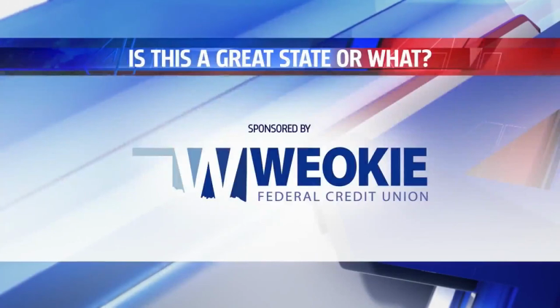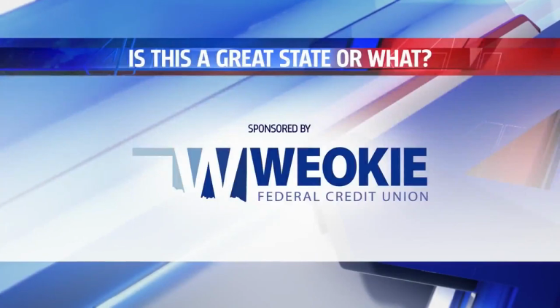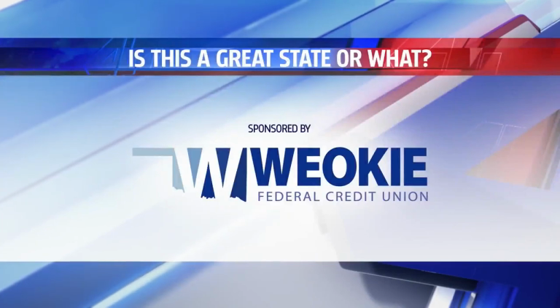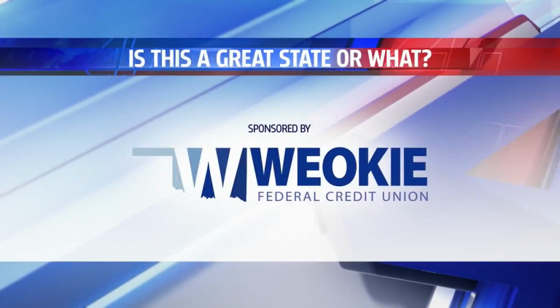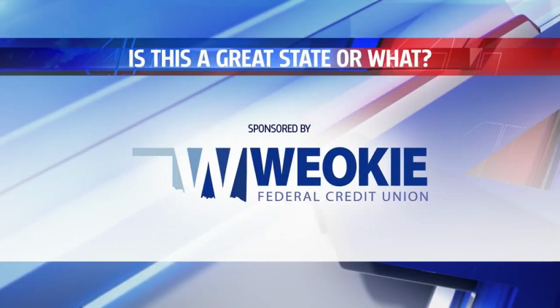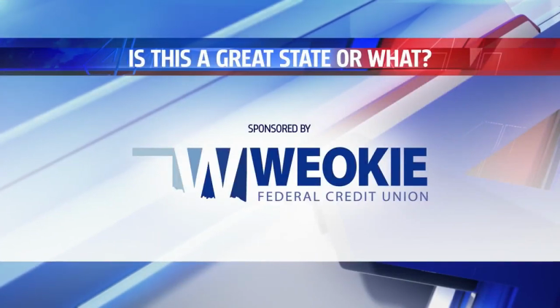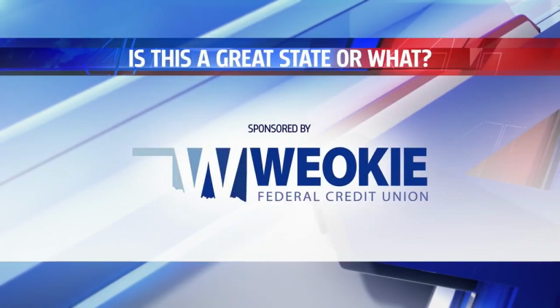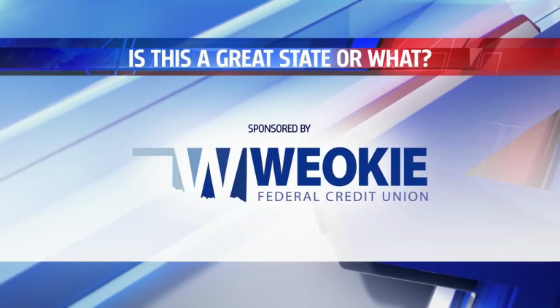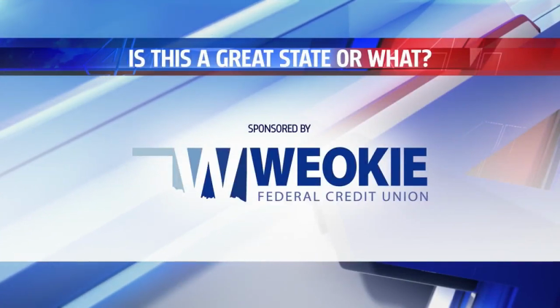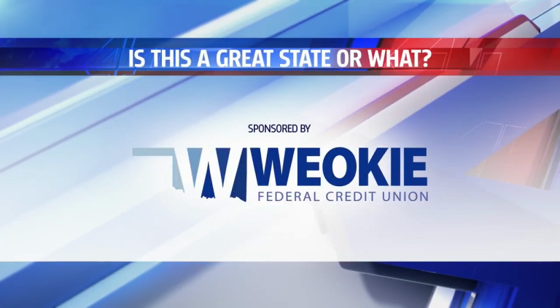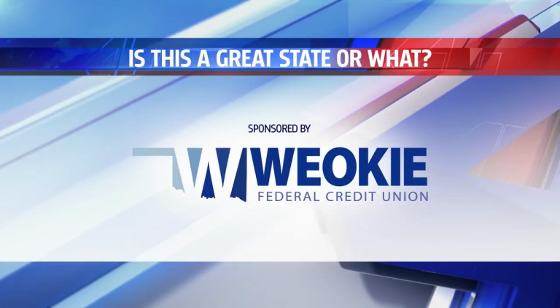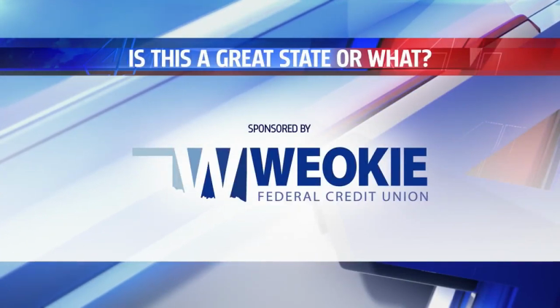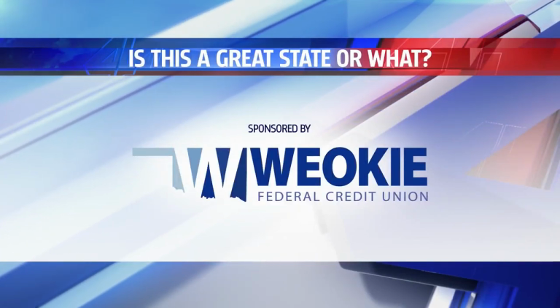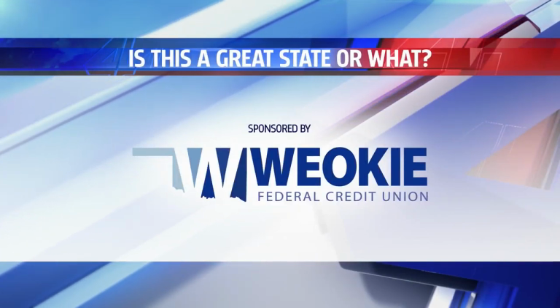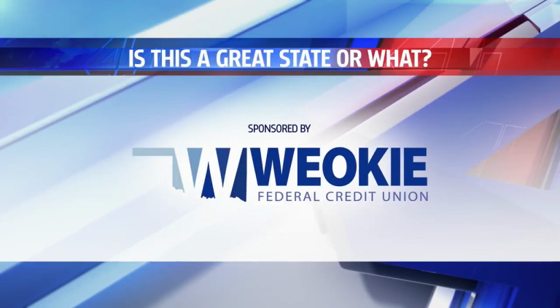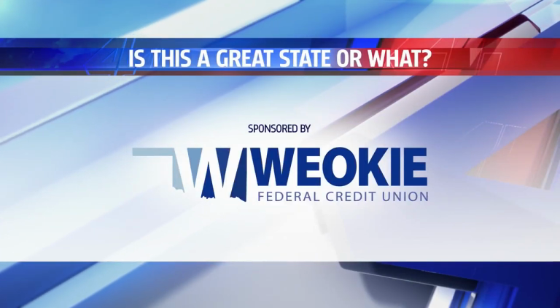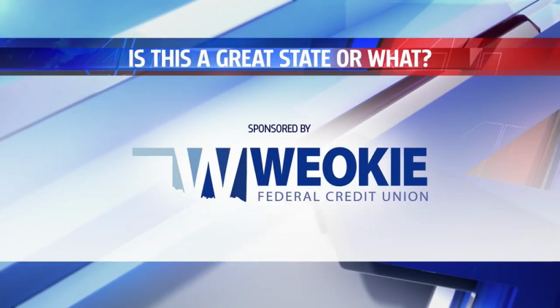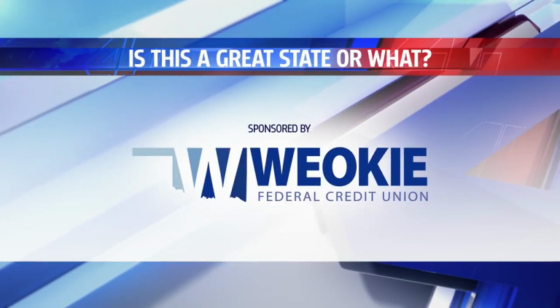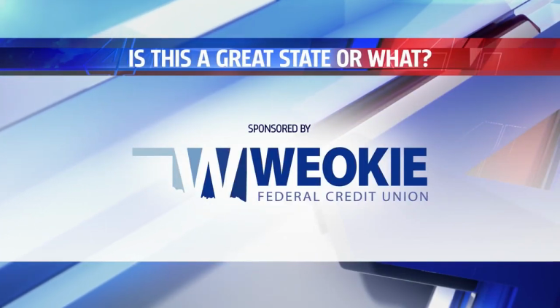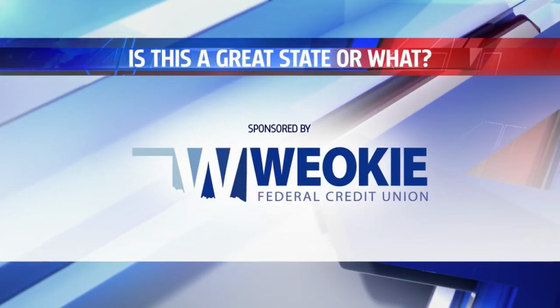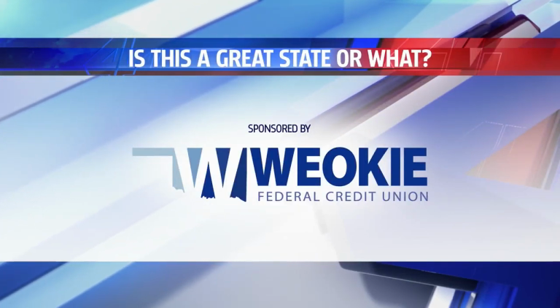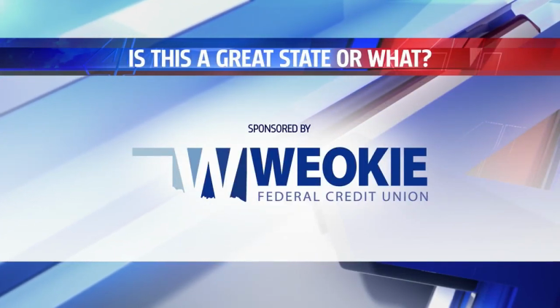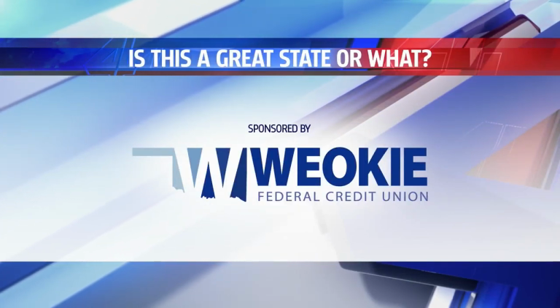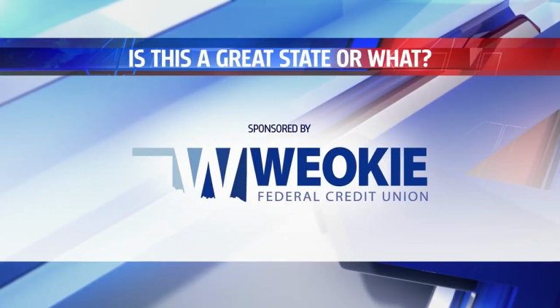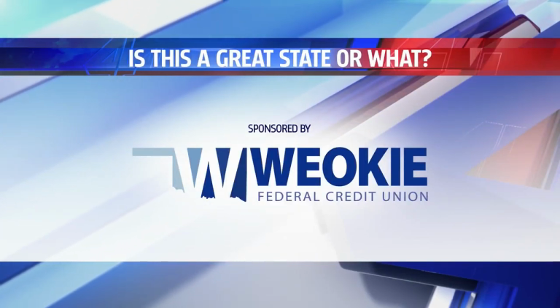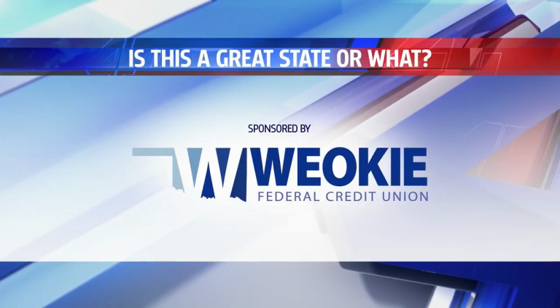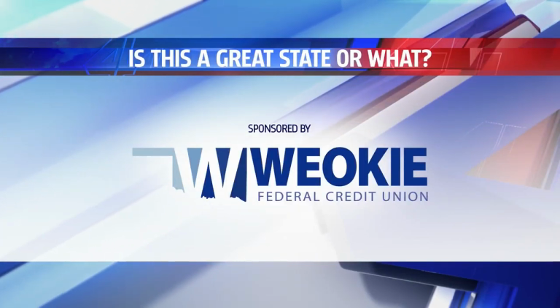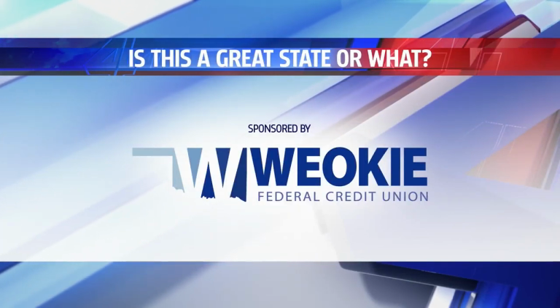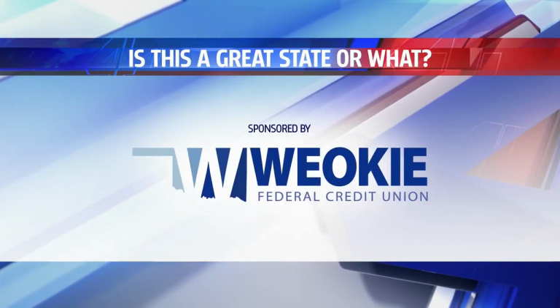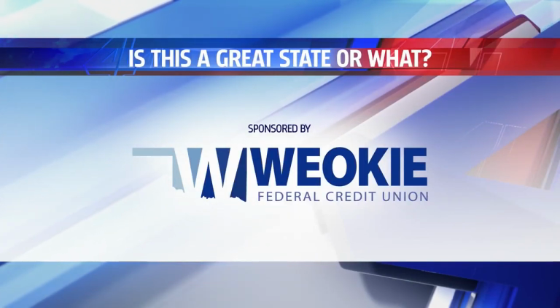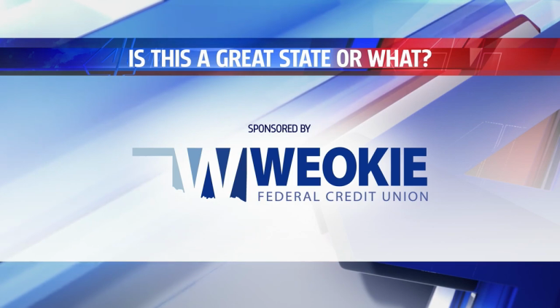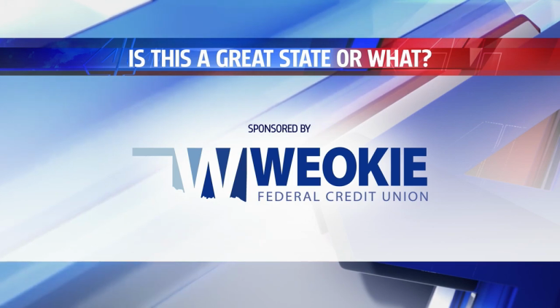Is this a great state or what? This is sponsored by Weoki. We got you, Oklahoma.